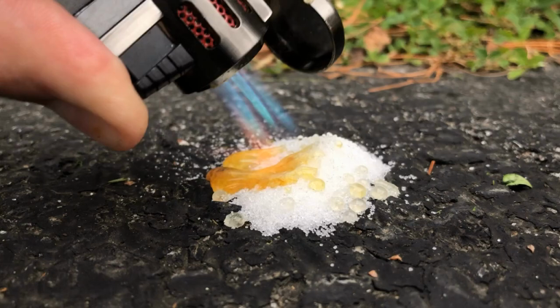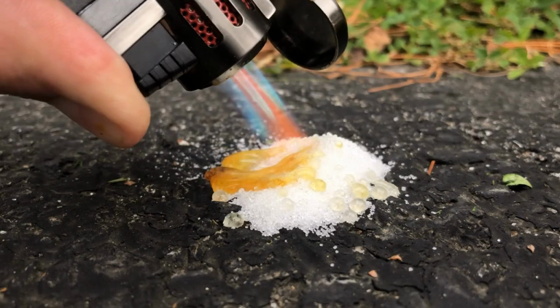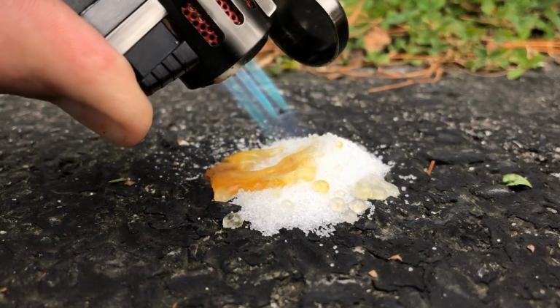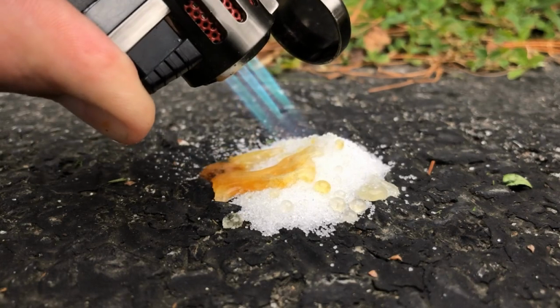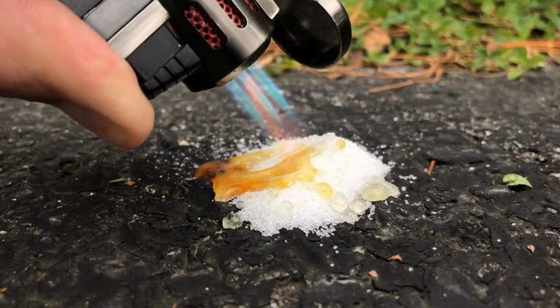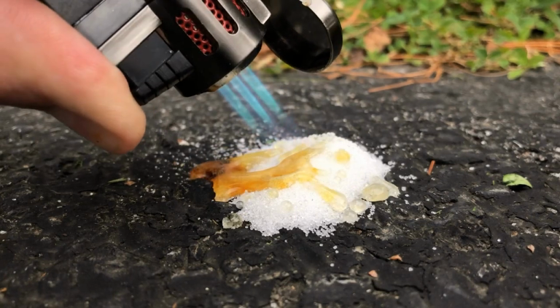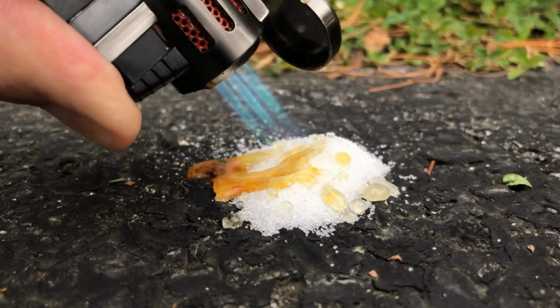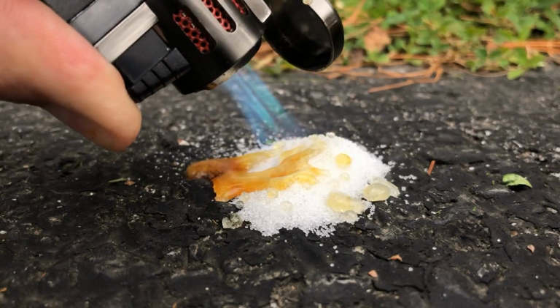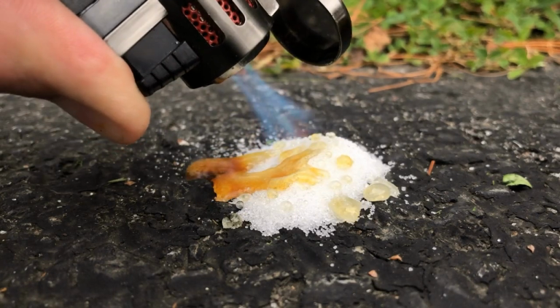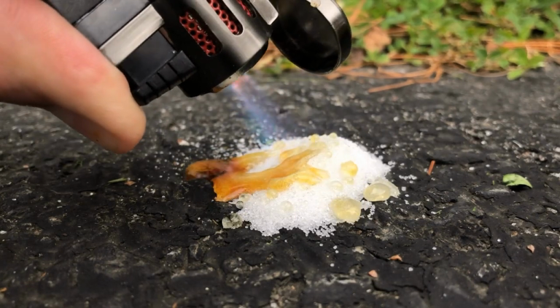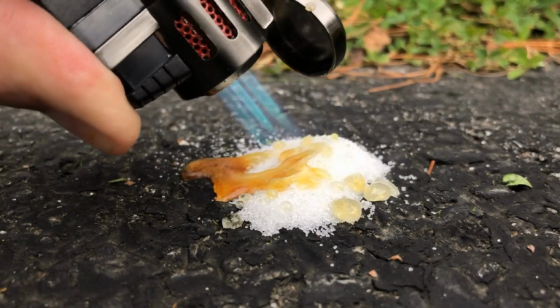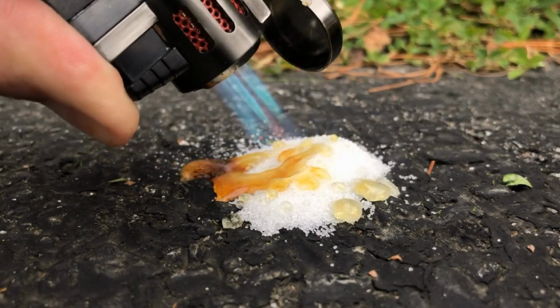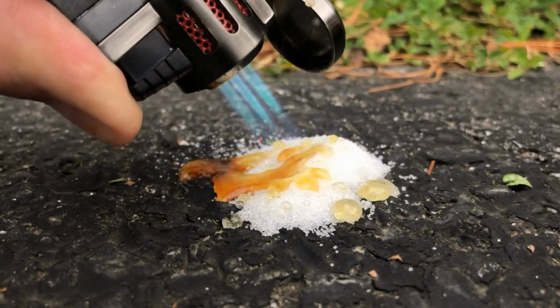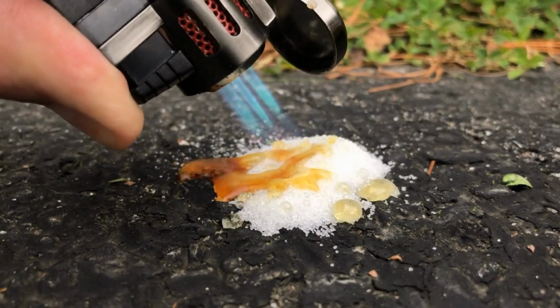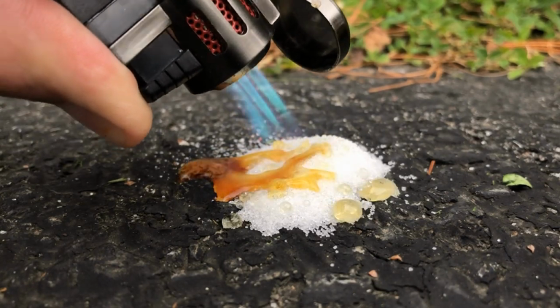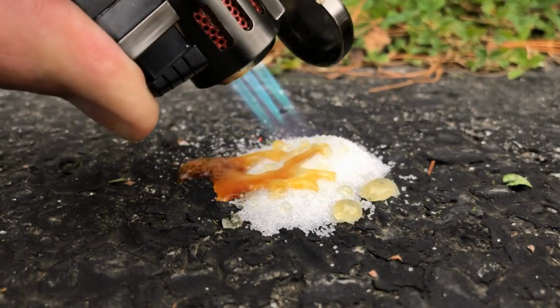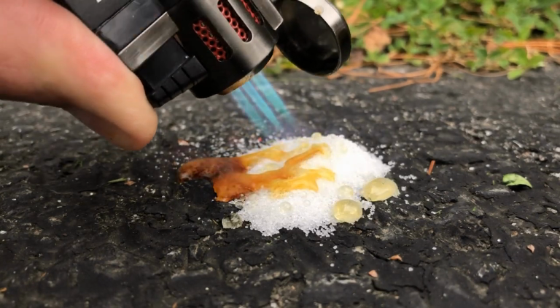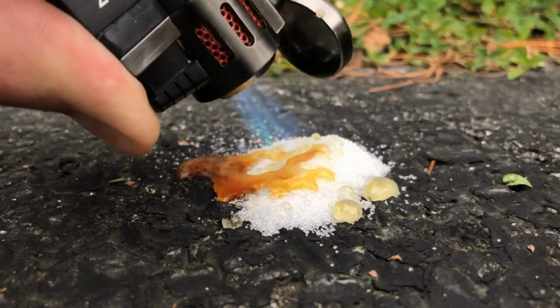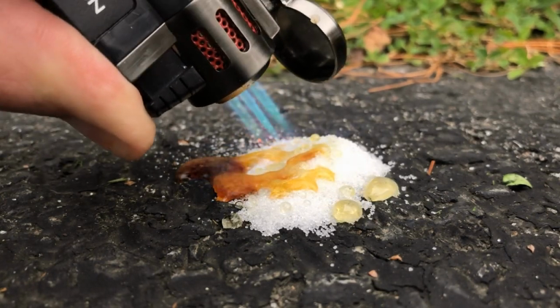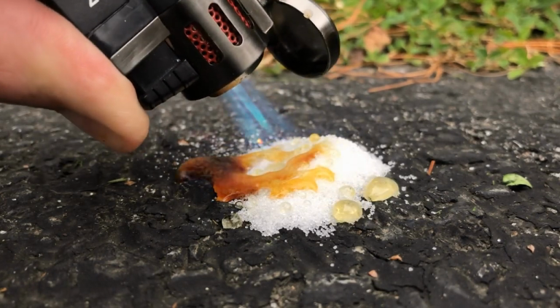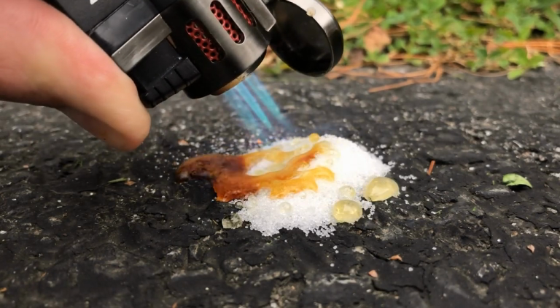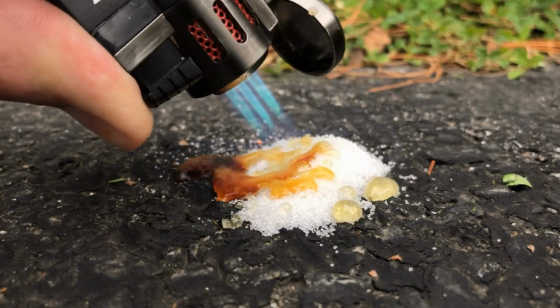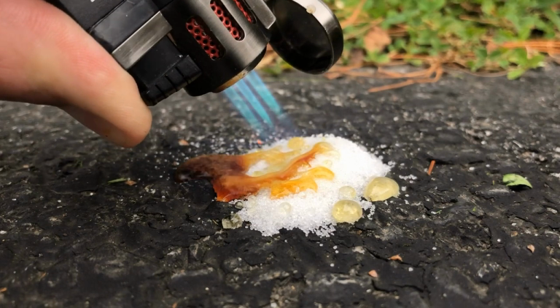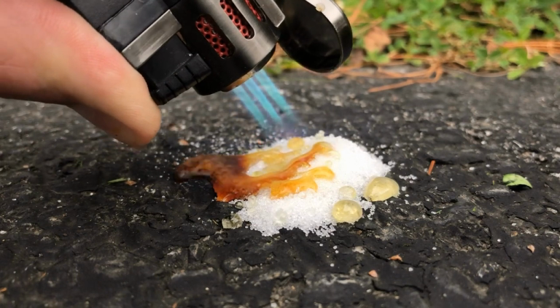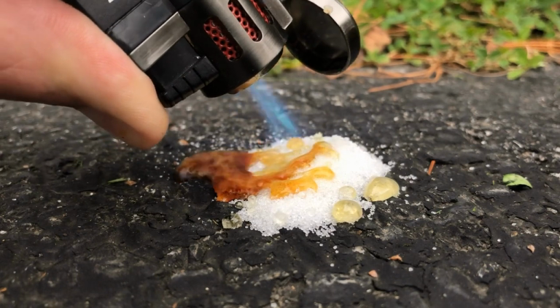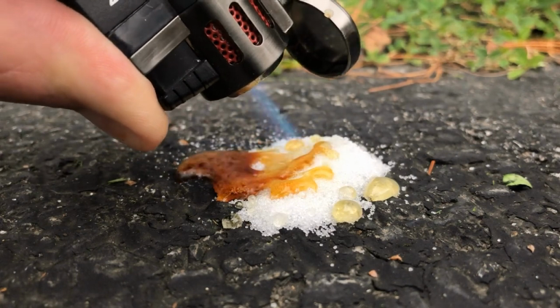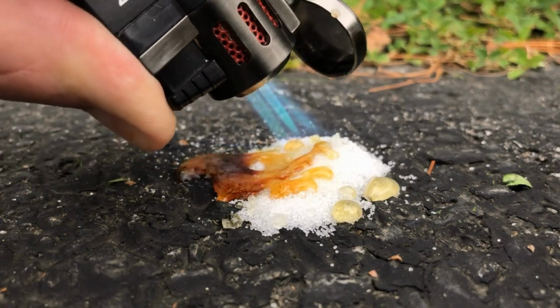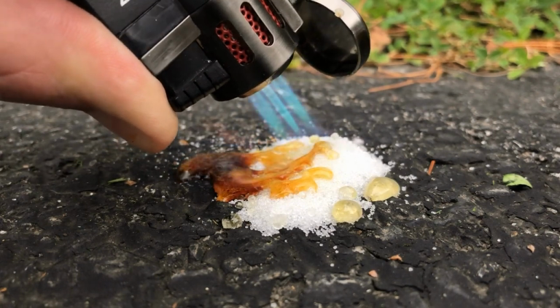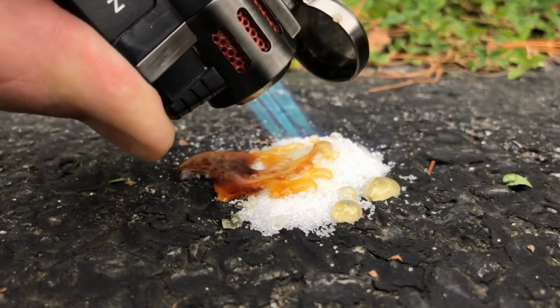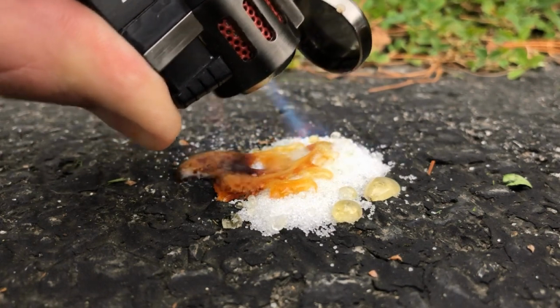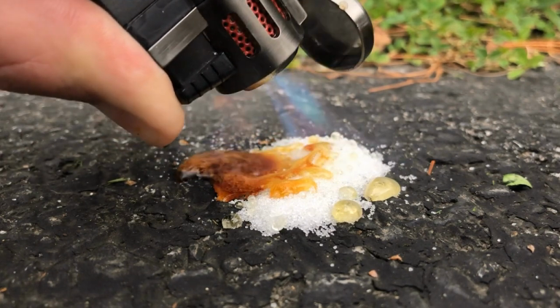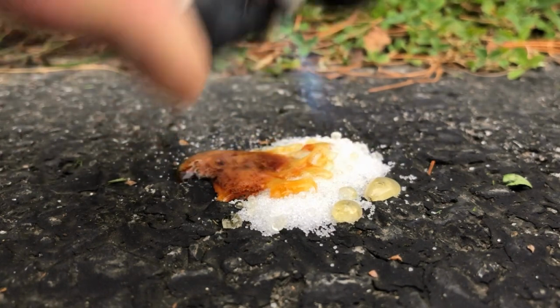Even if it doesn't burn when you put a flame to it, that doesn't mean that the energy can't be utilized — especially given an oxygen-rich environment.